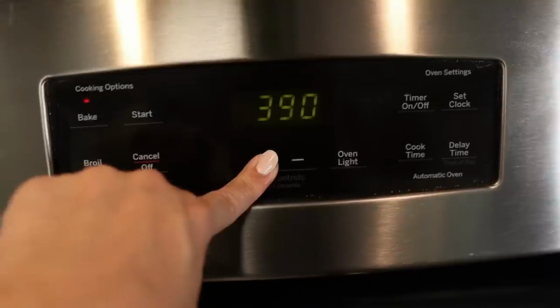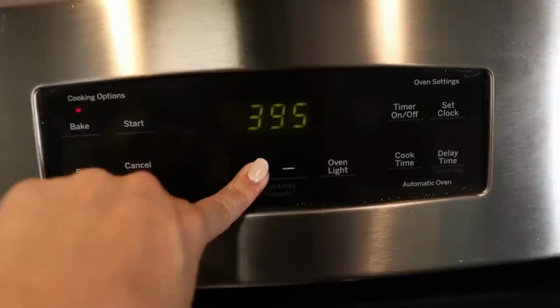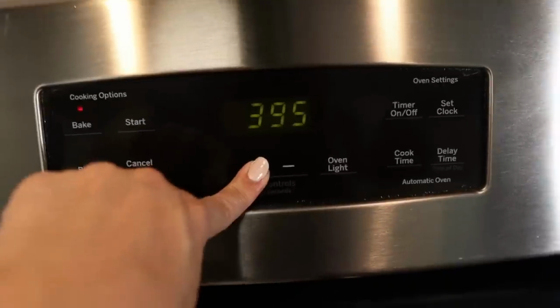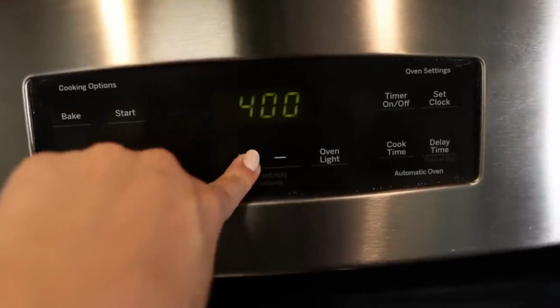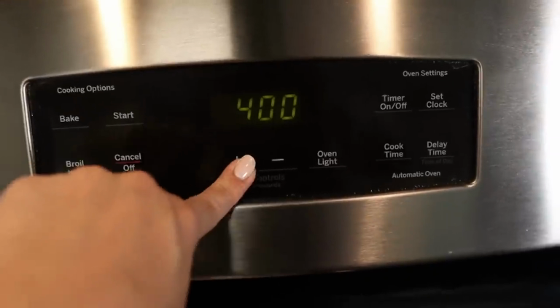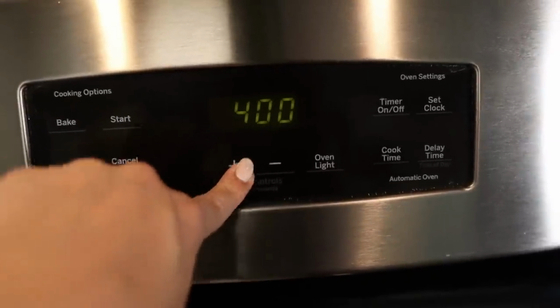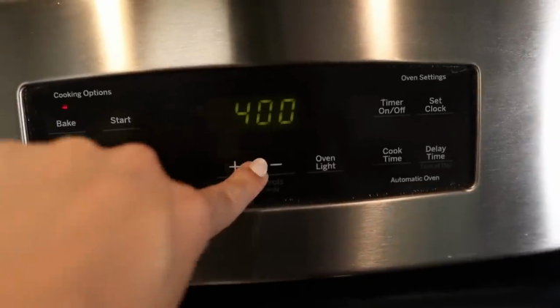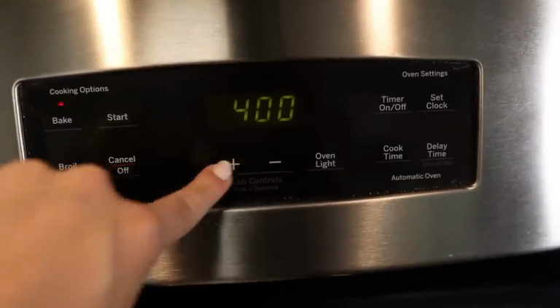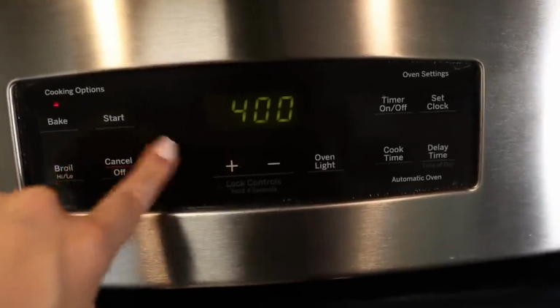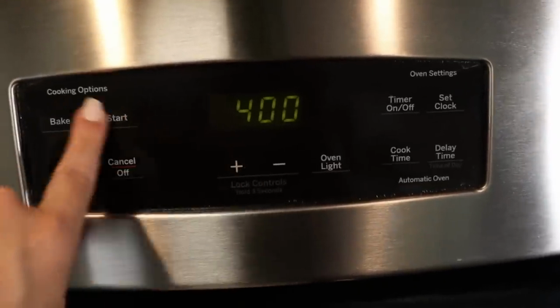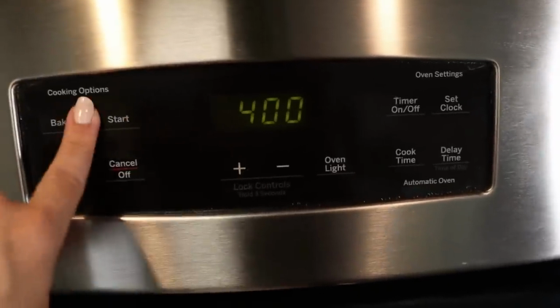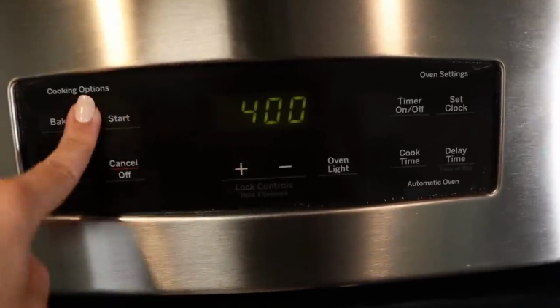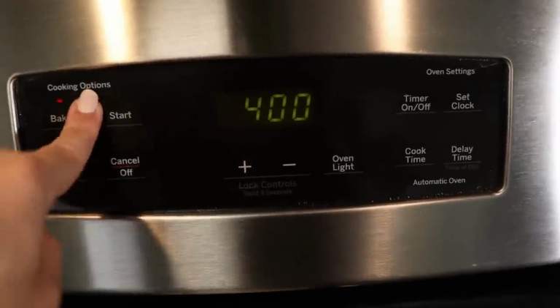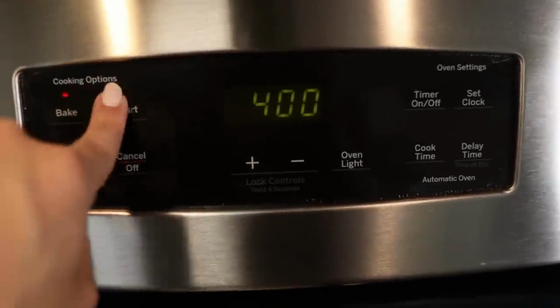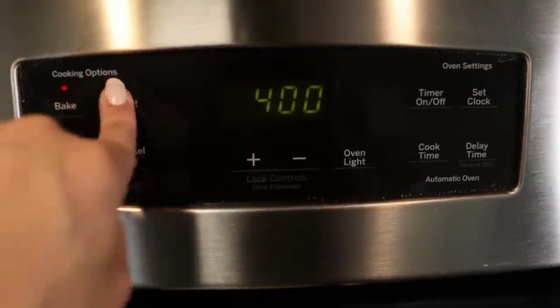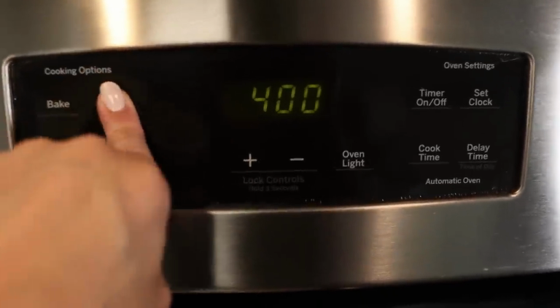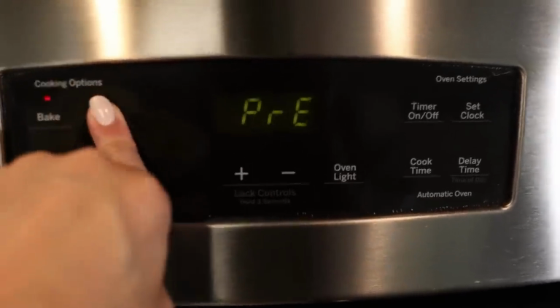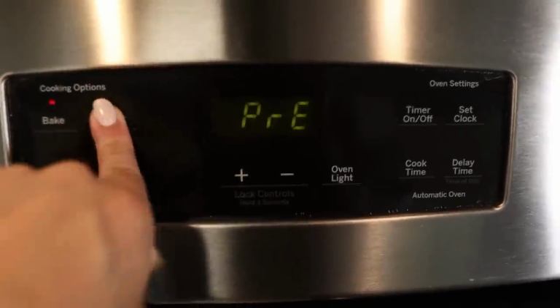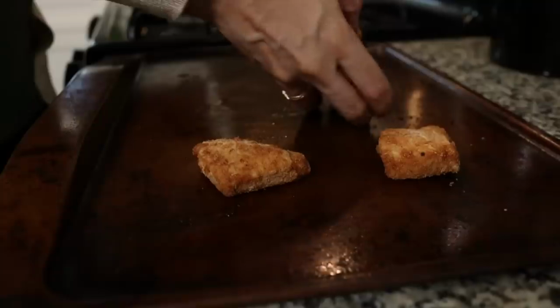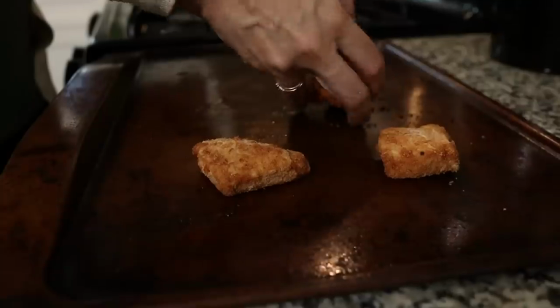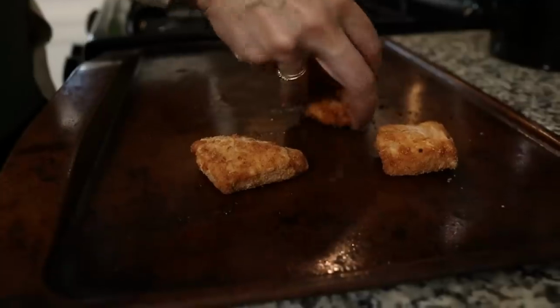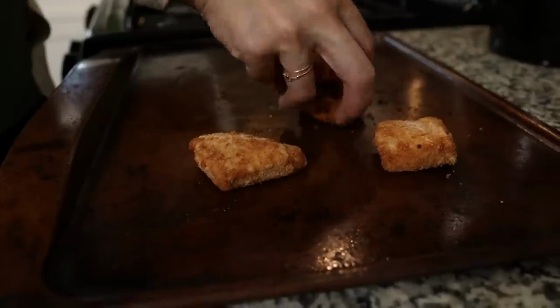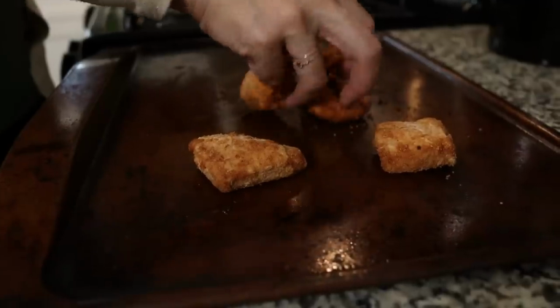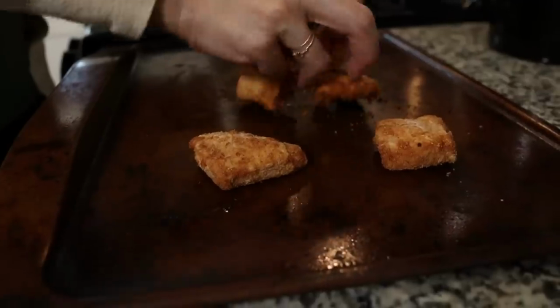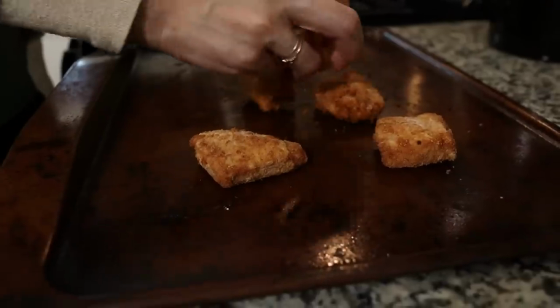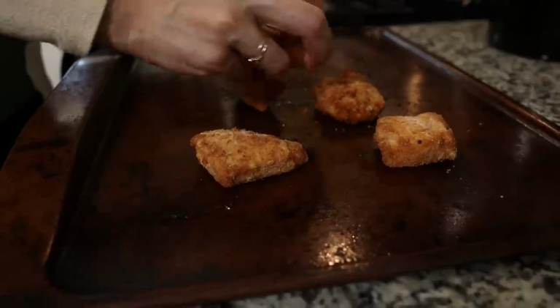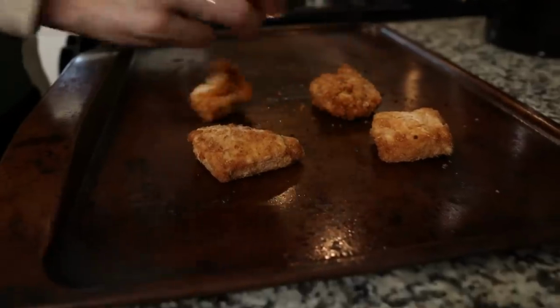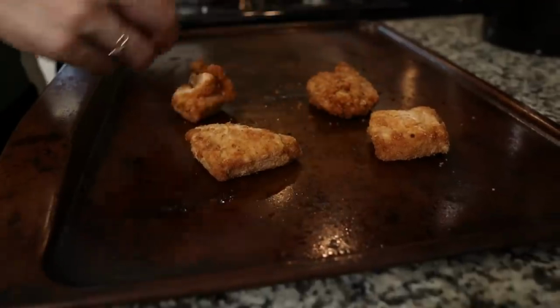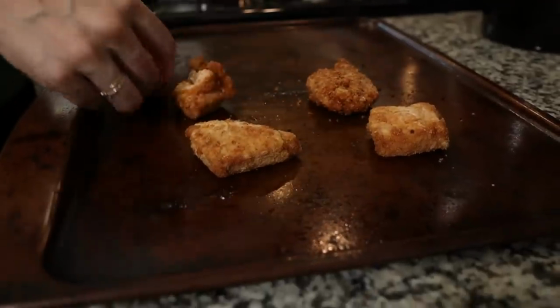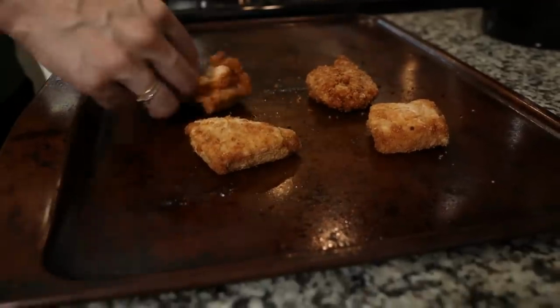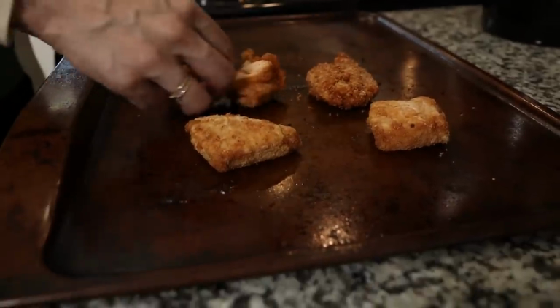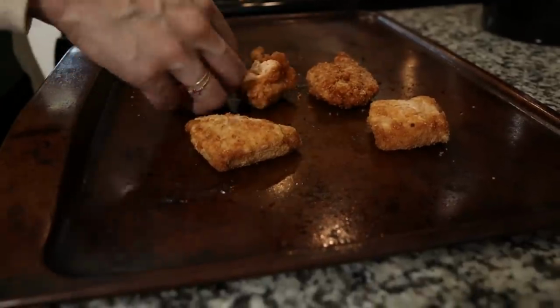We preheated our oven to 400 degrees and we're going to be cooking these chicken nuggets for about 17 to 20 minutes.